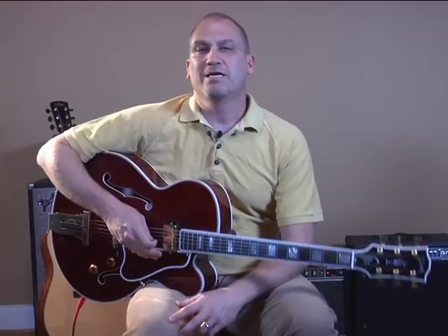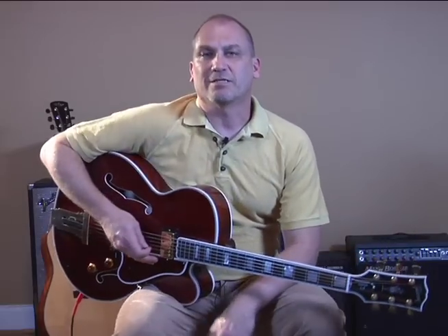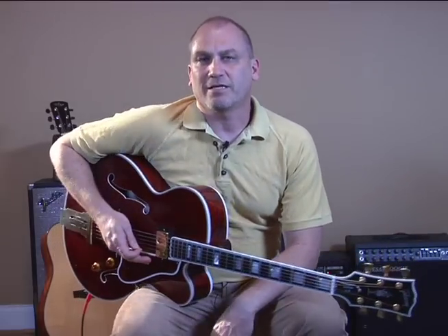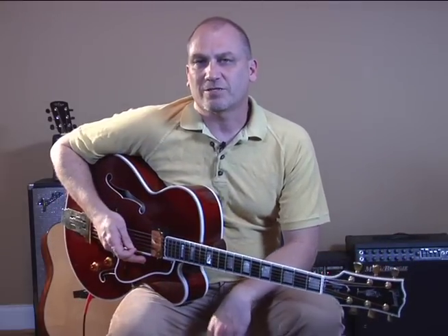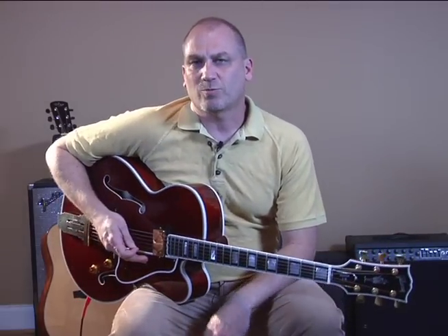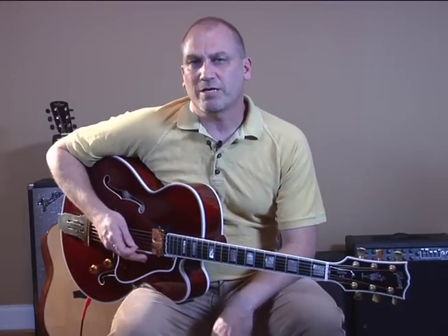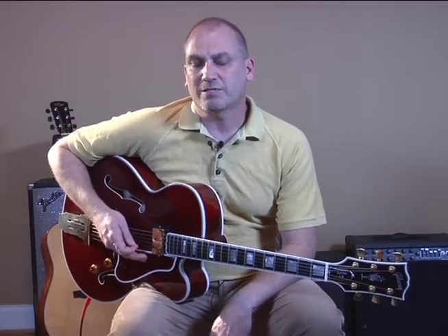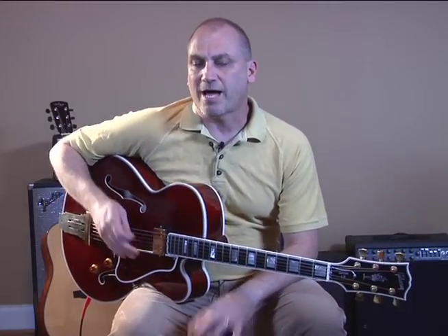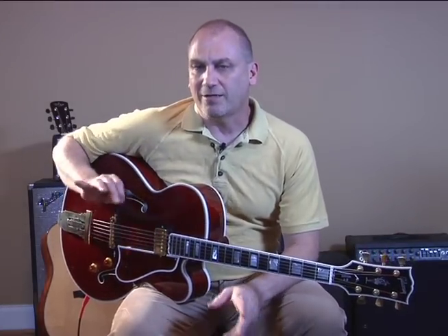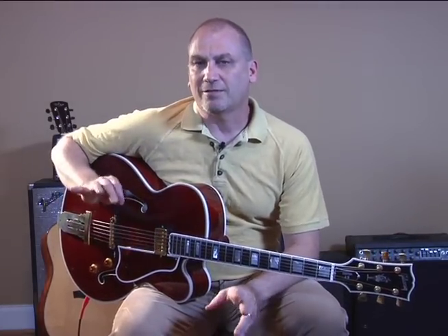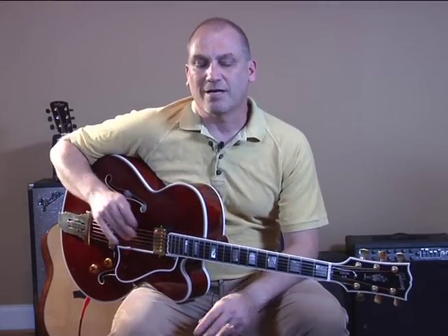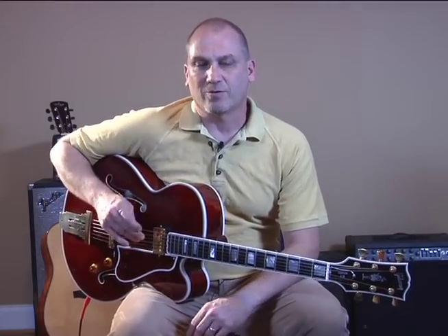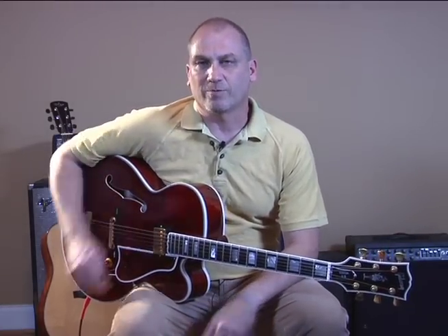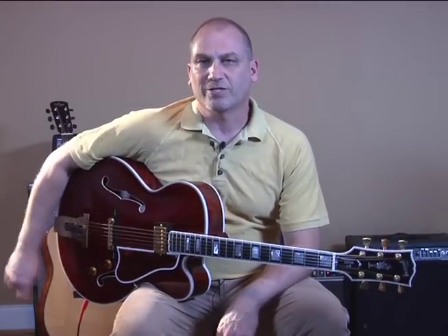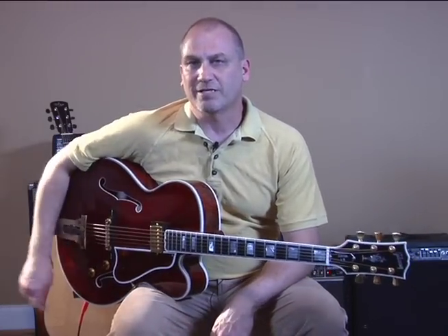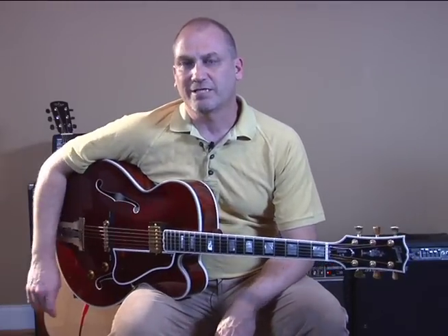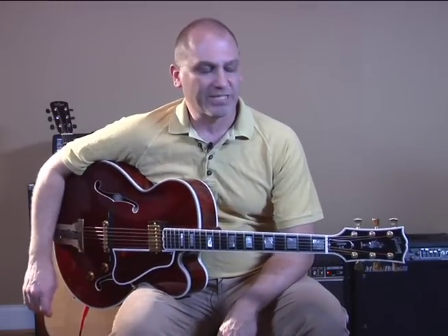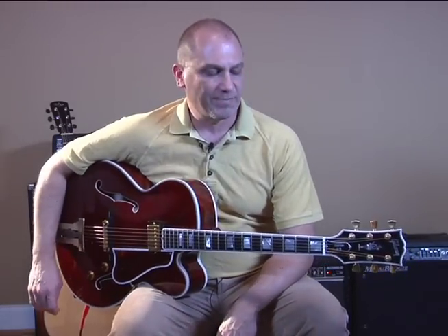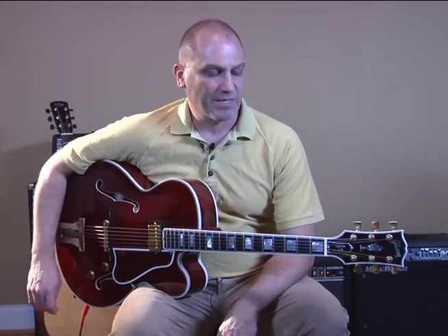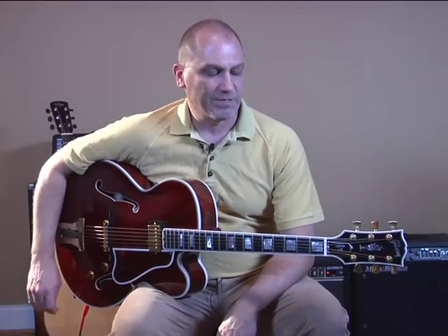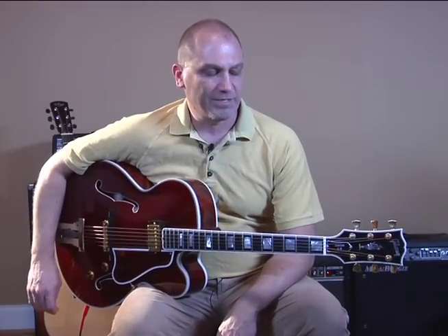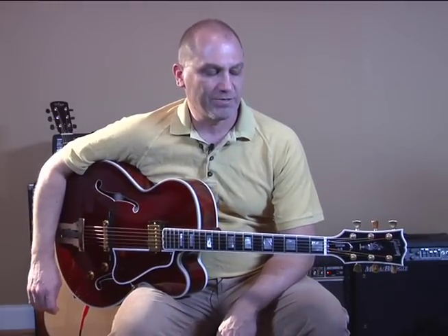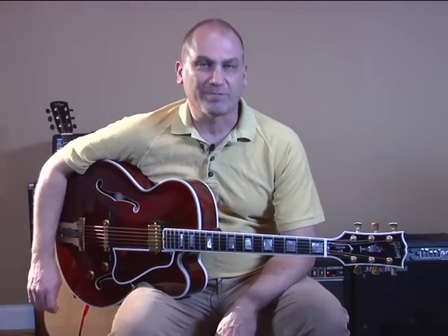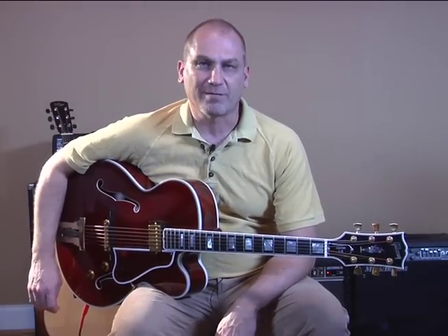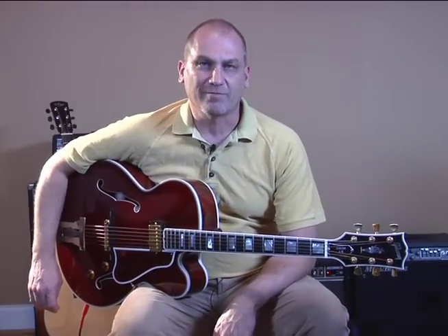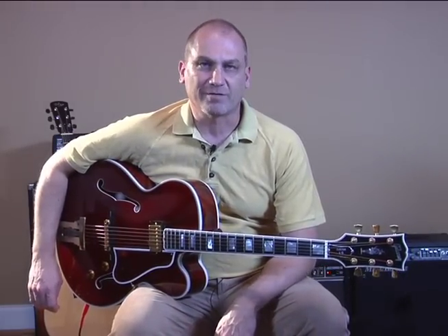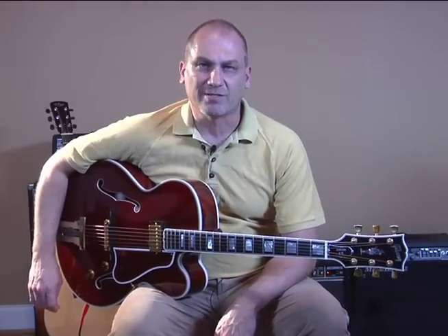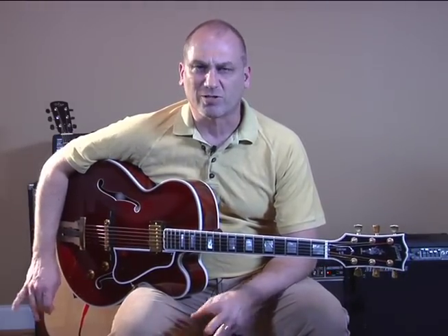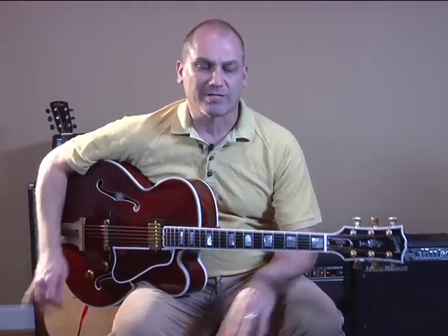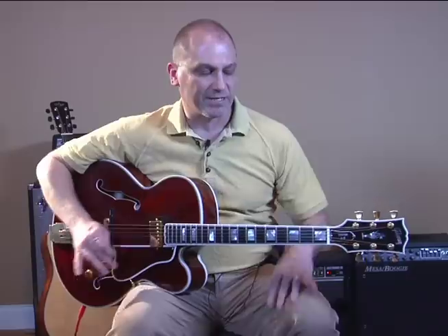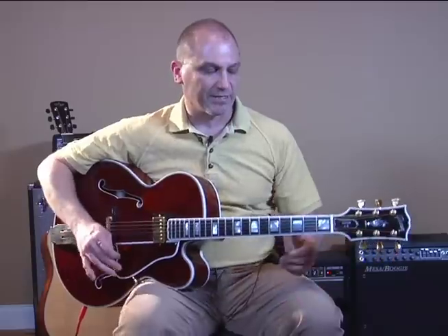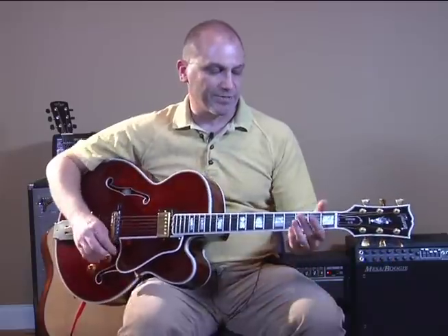It's a Texas Swing style chord progression in the key of G. I'm going to play it through up to tempo first, then we'll slow it down and take it apart.